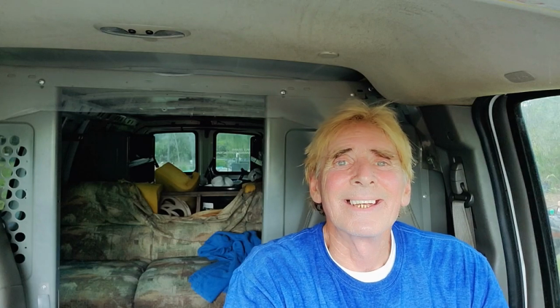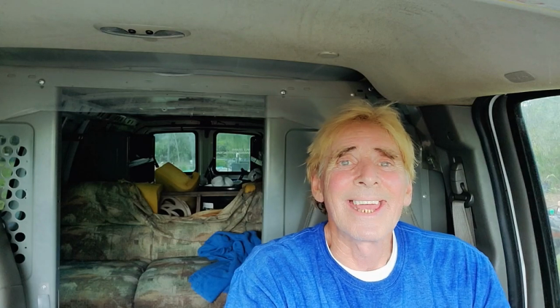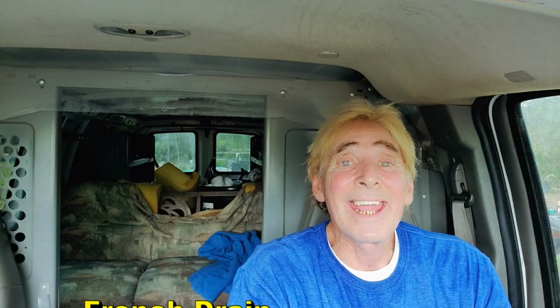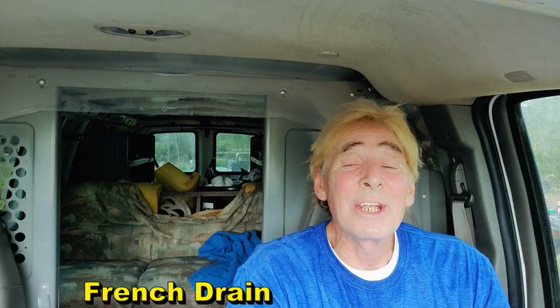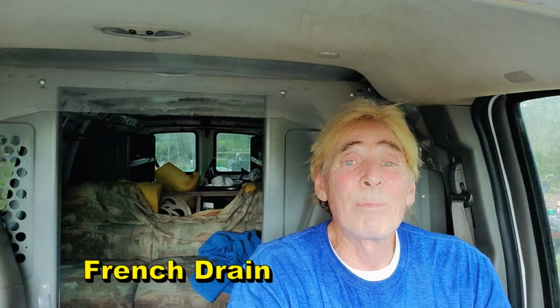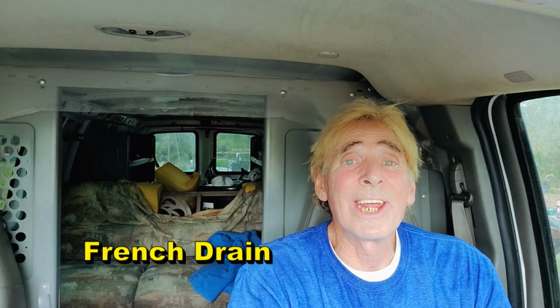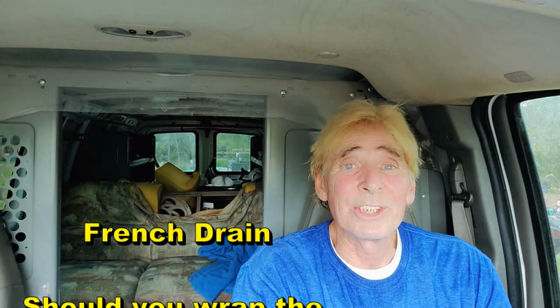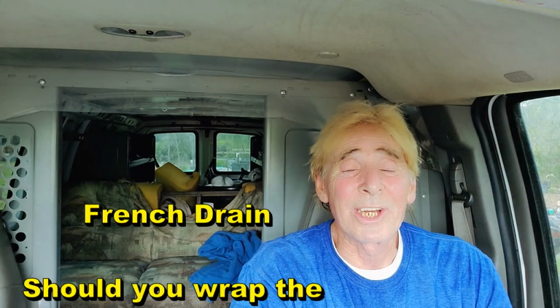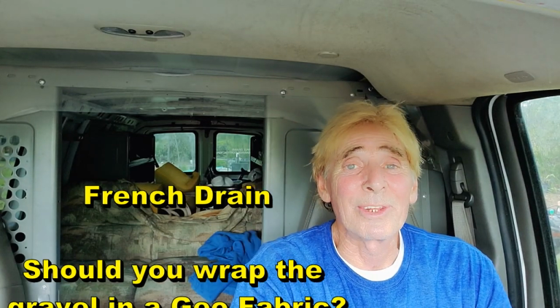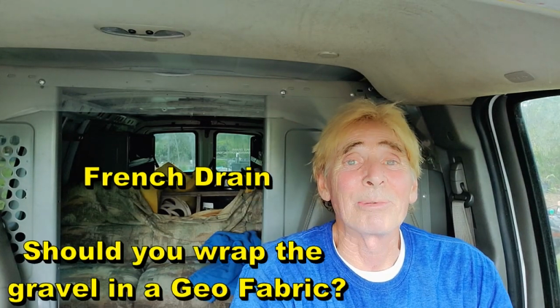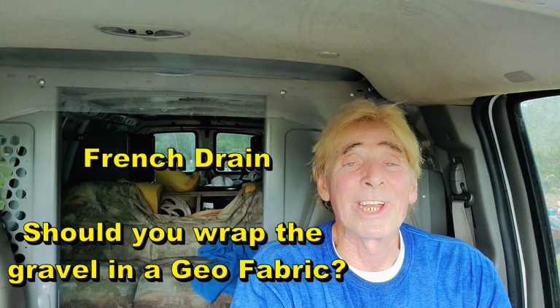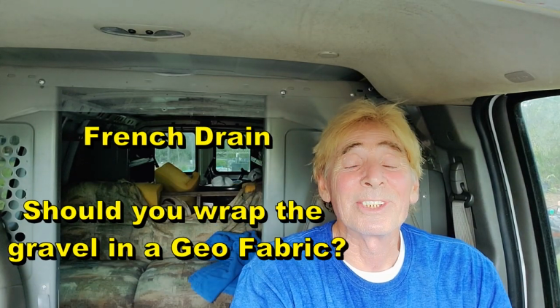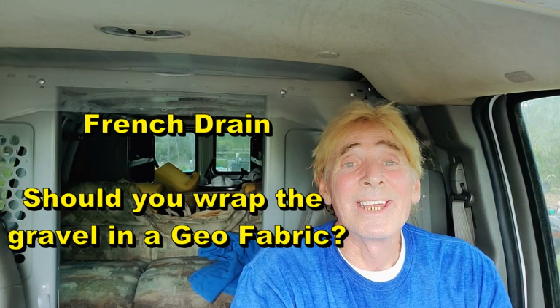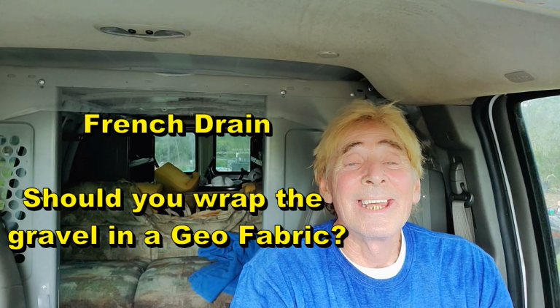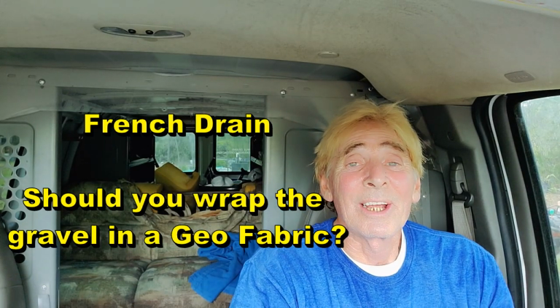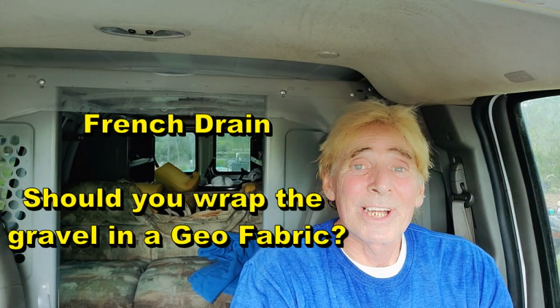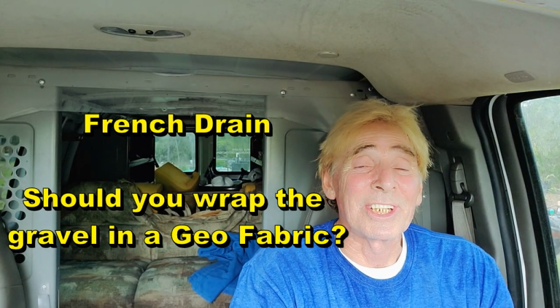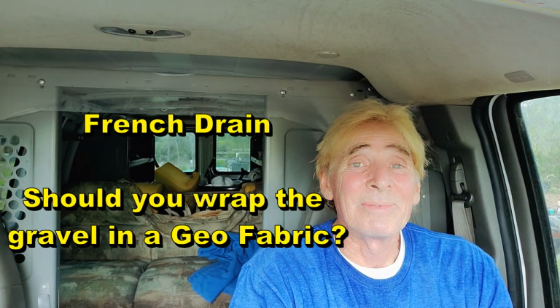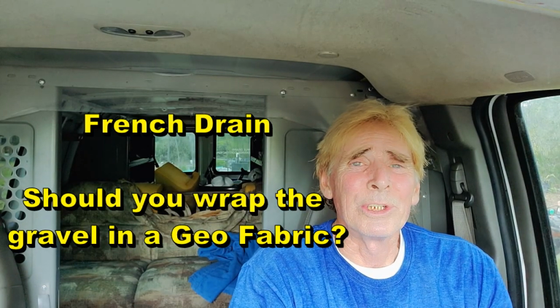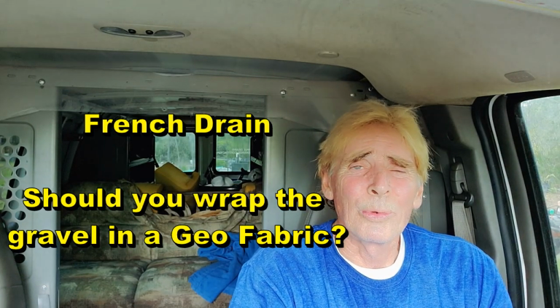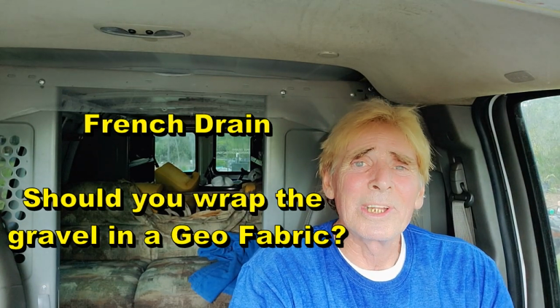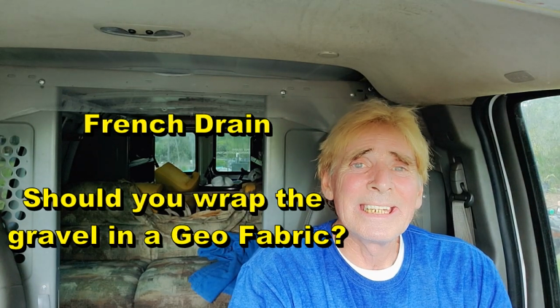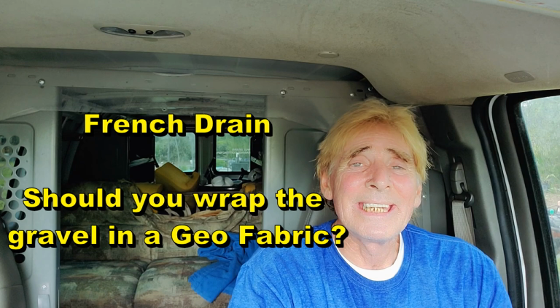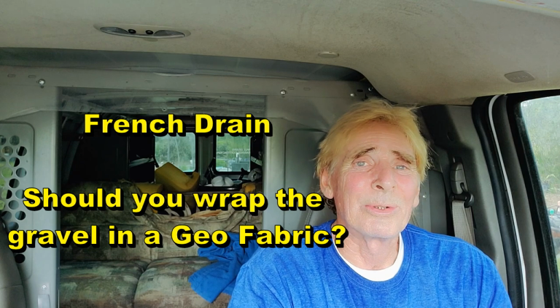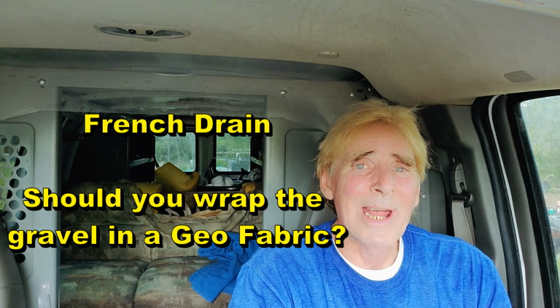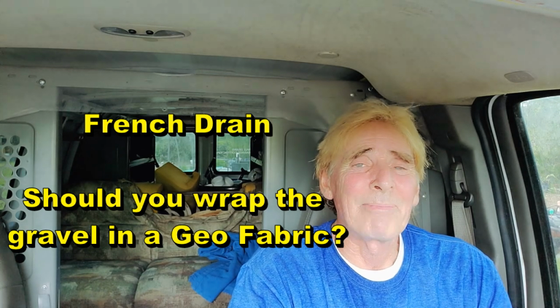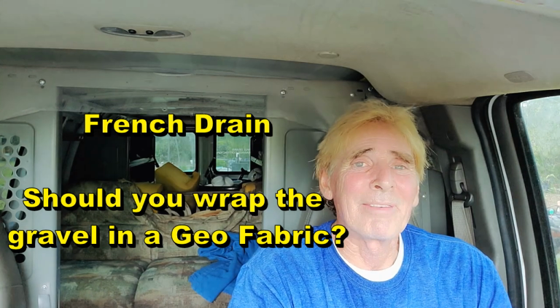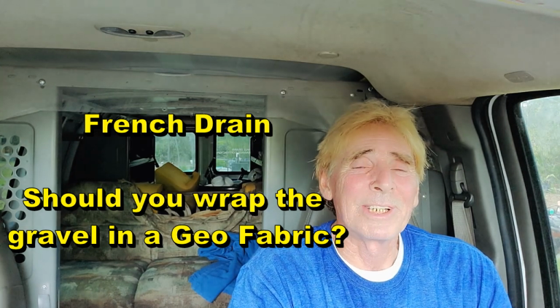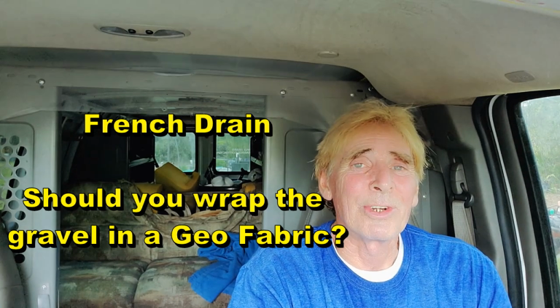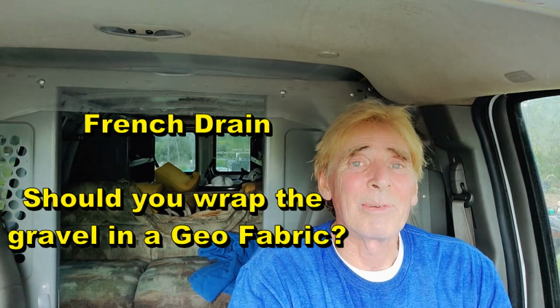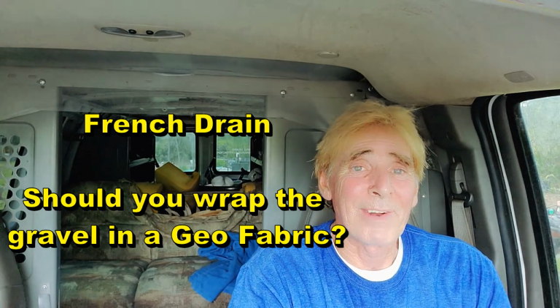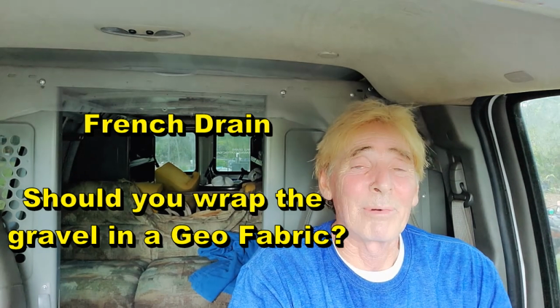Hey, good morning. Chuck here at Apple Drain. Question: do you really need to wrap that French drain with fabric?